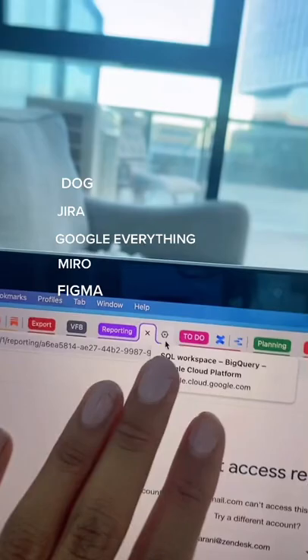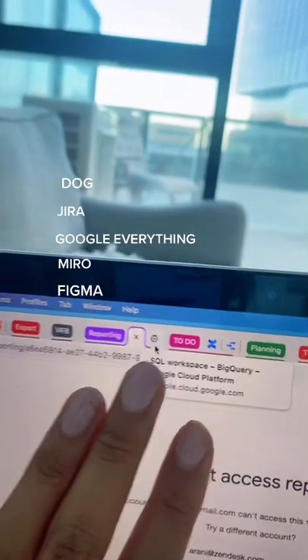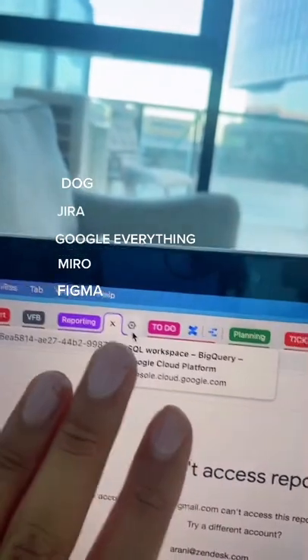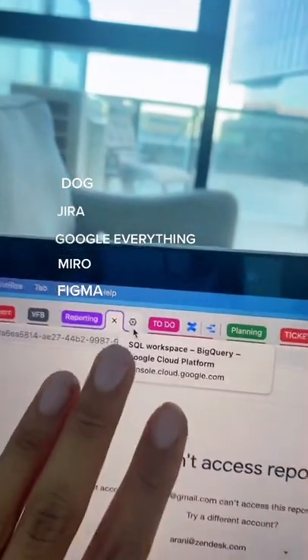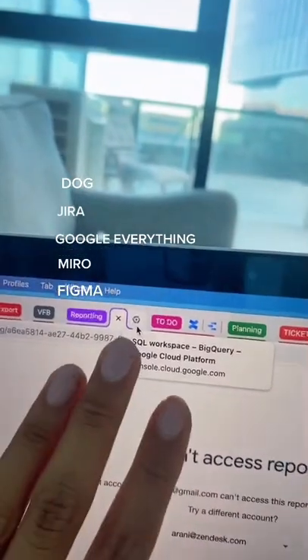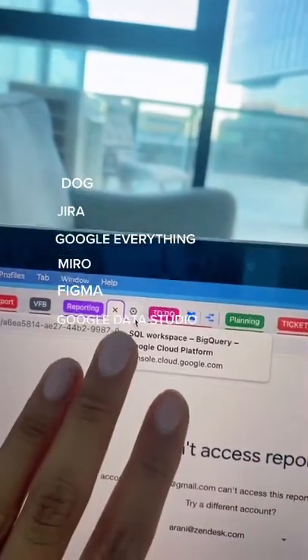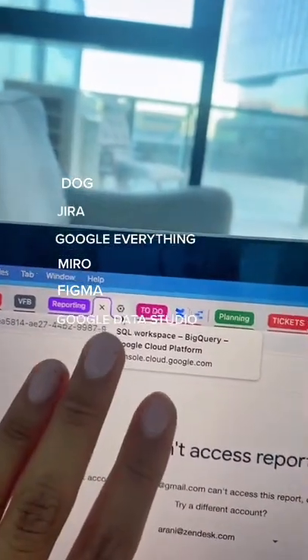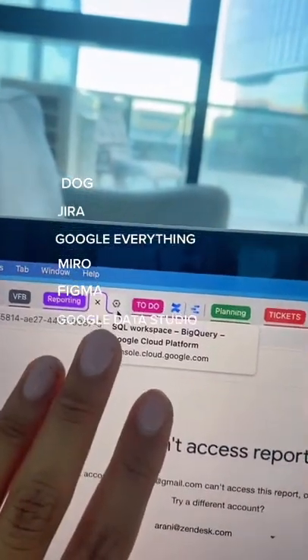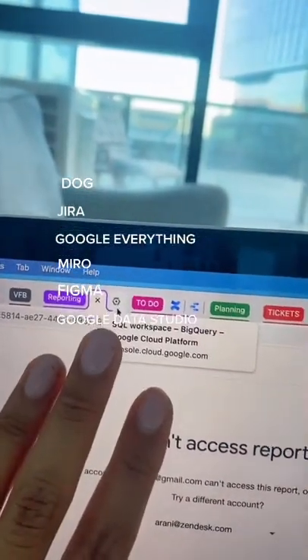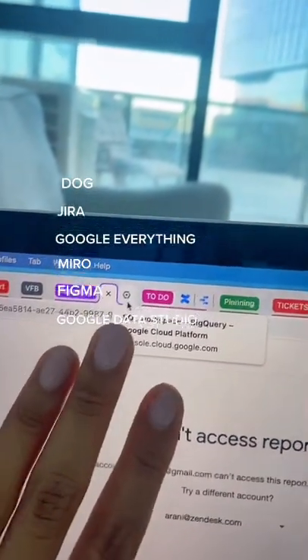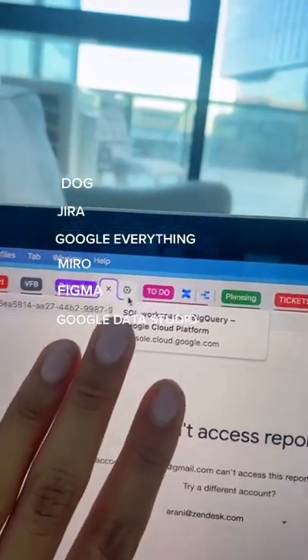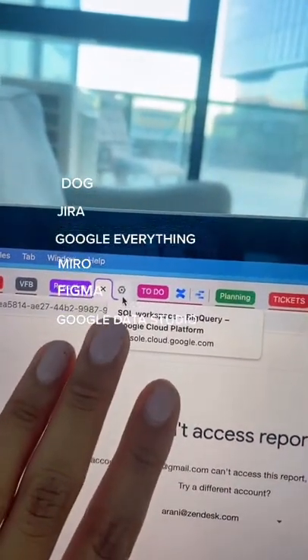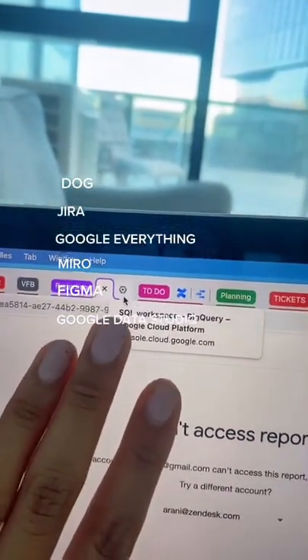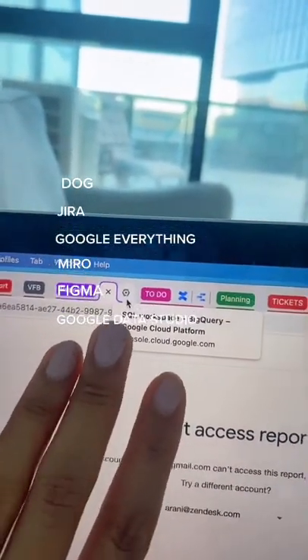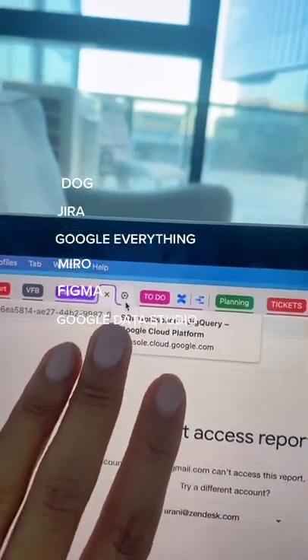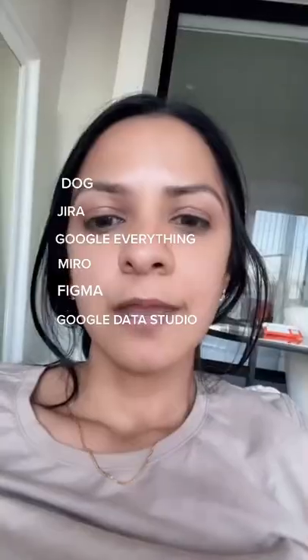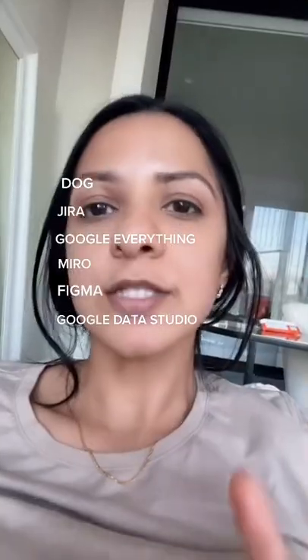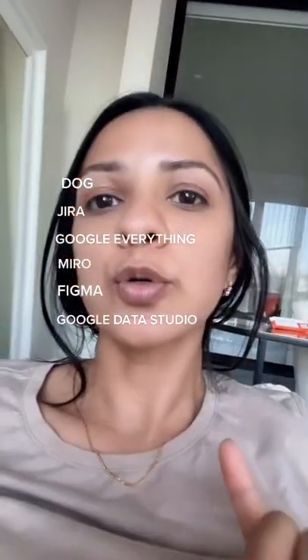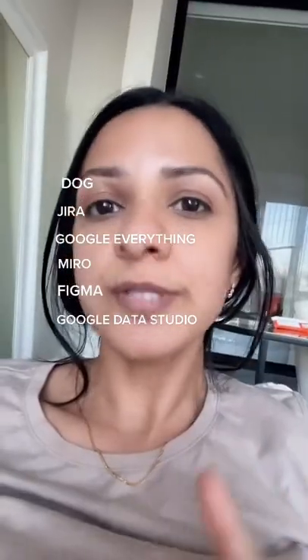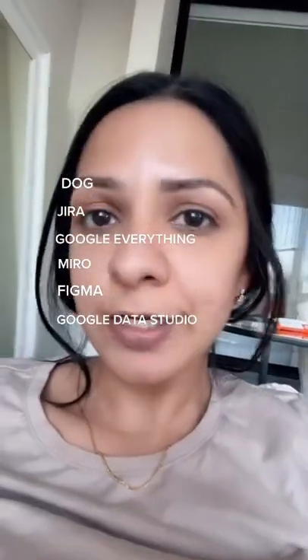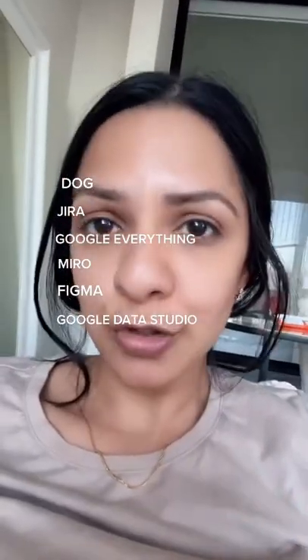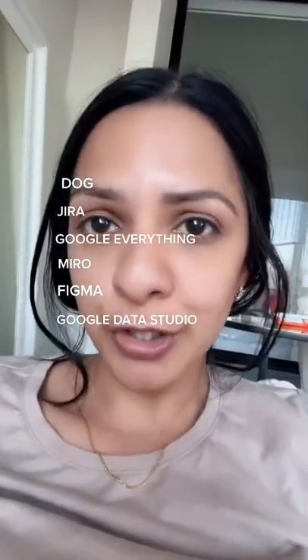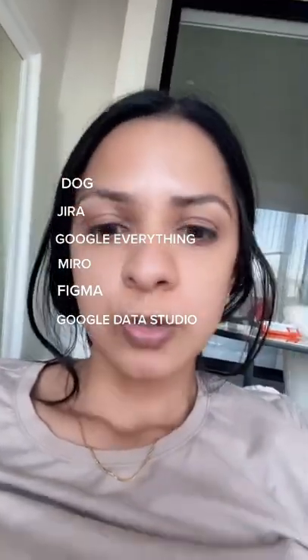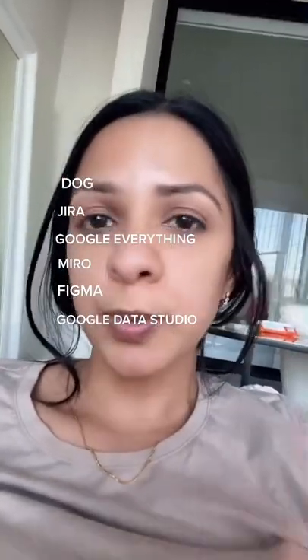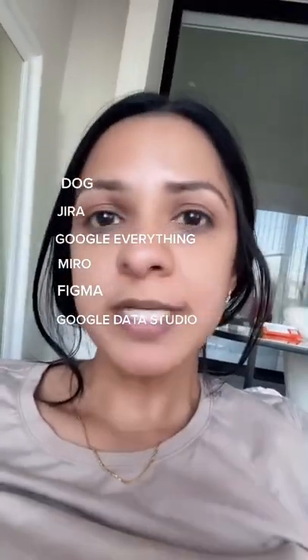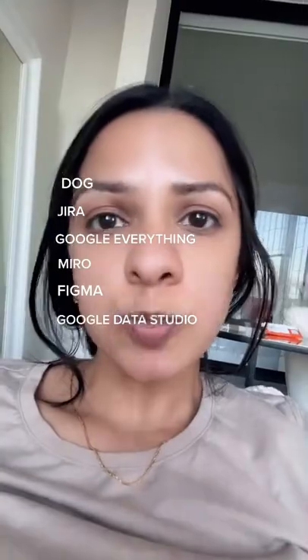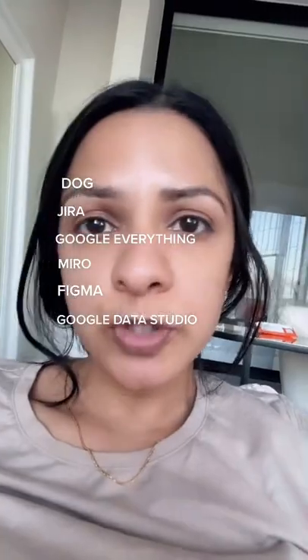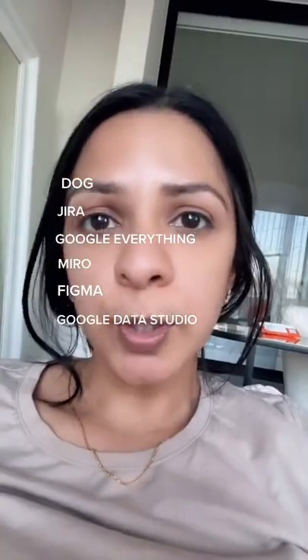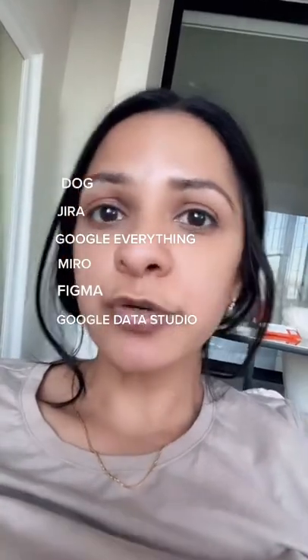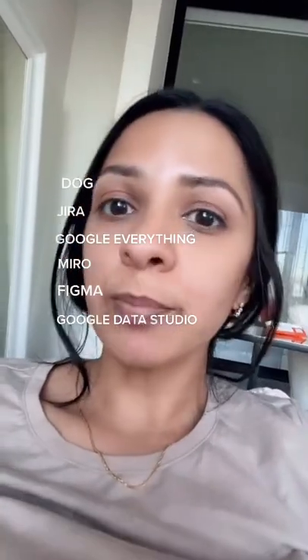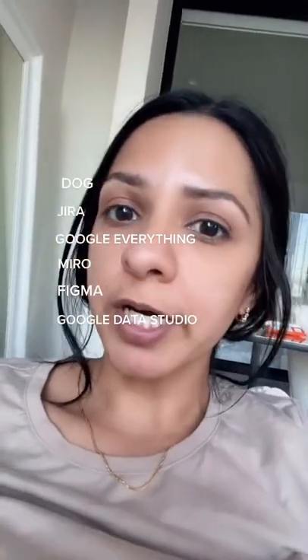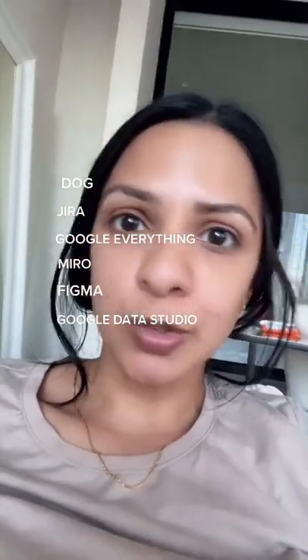Some kind of data warehouse where your product information is stored — we use Google. That's Google Data Studio to build dashboards for monitoring product usage.